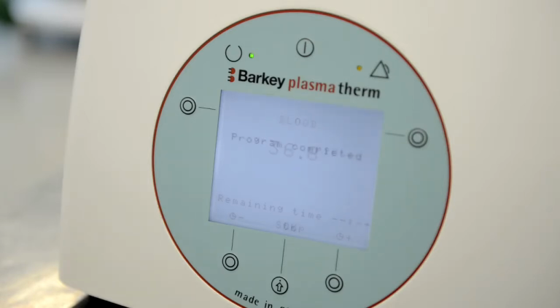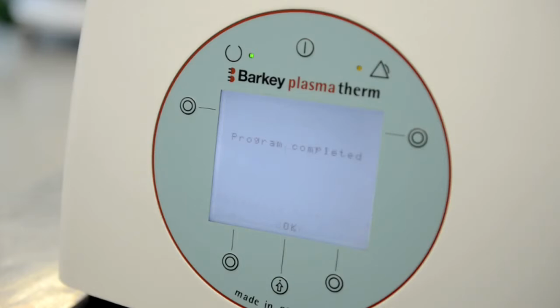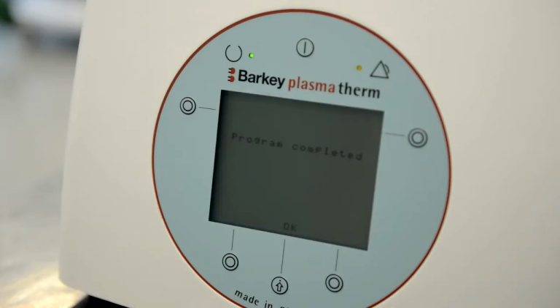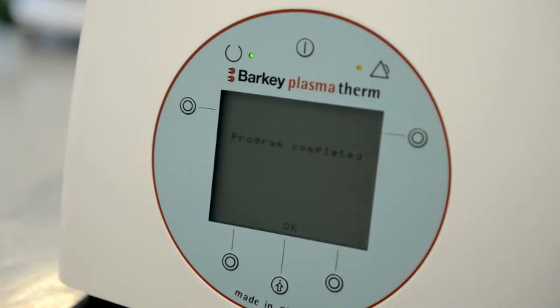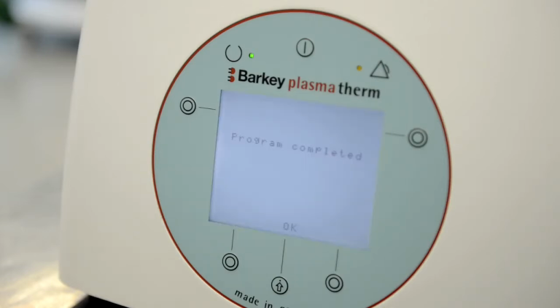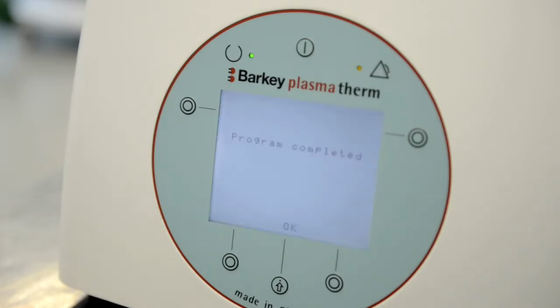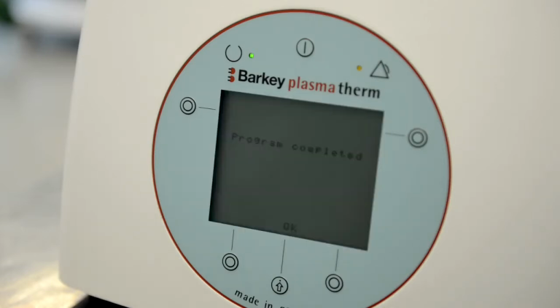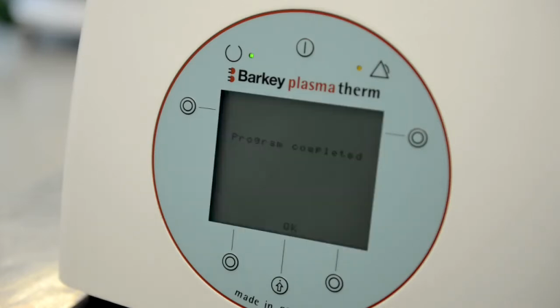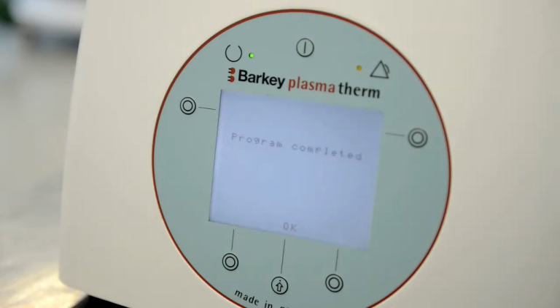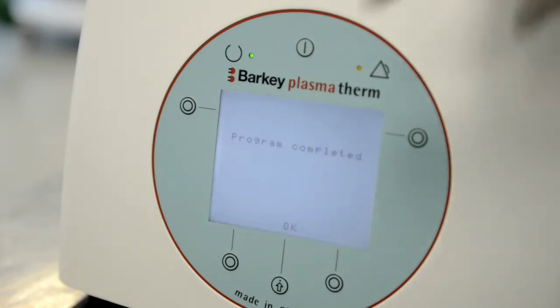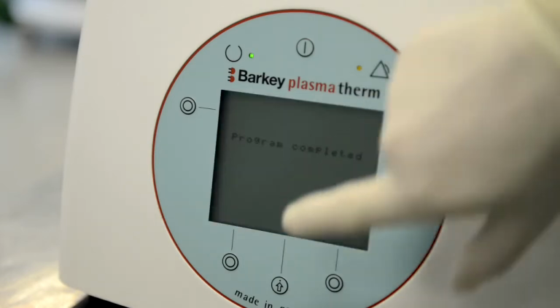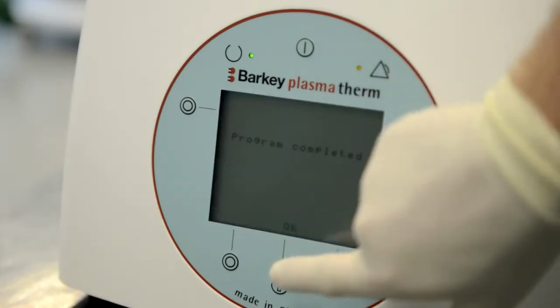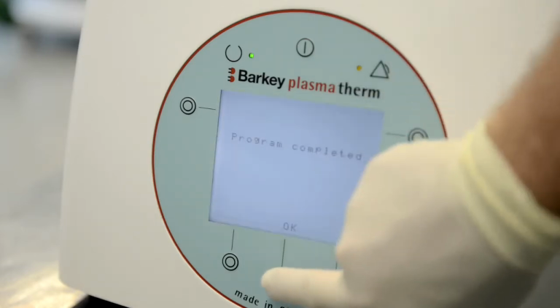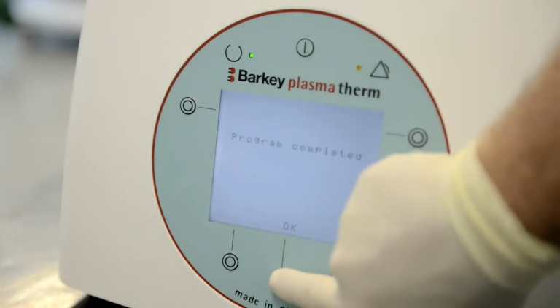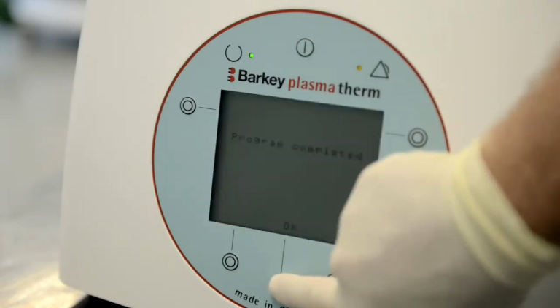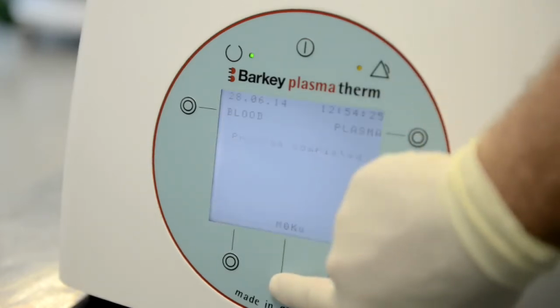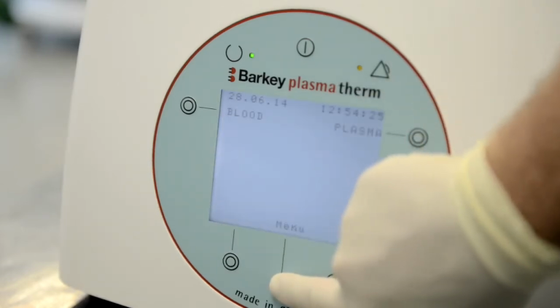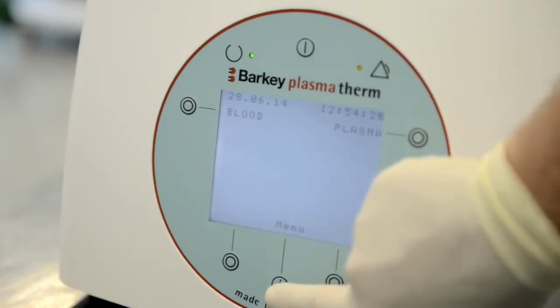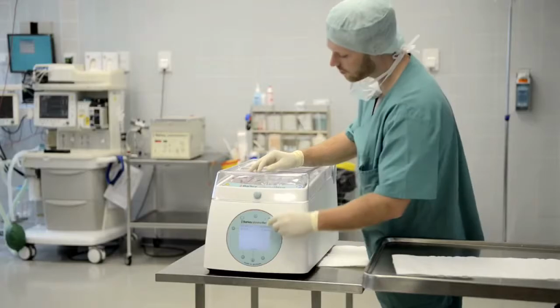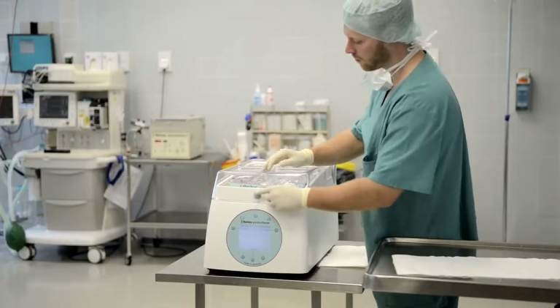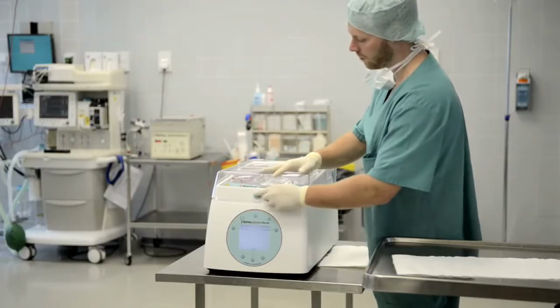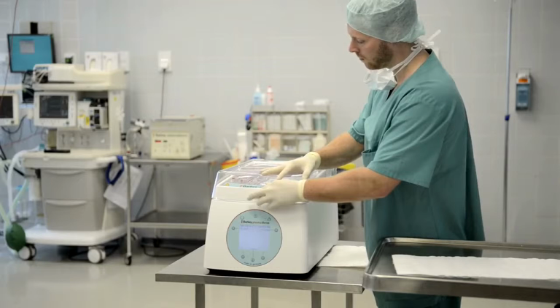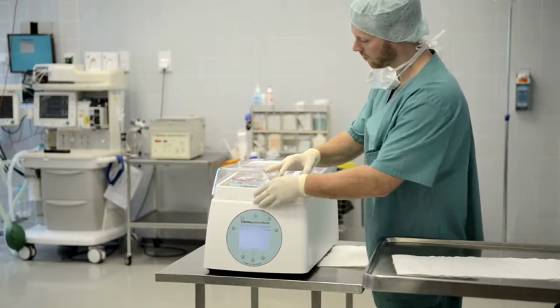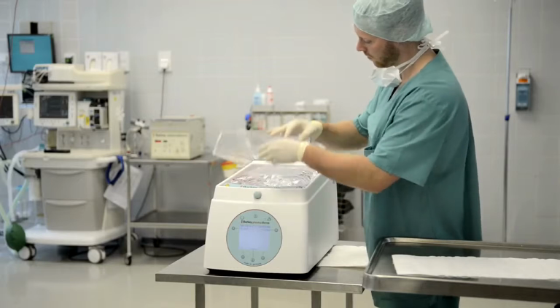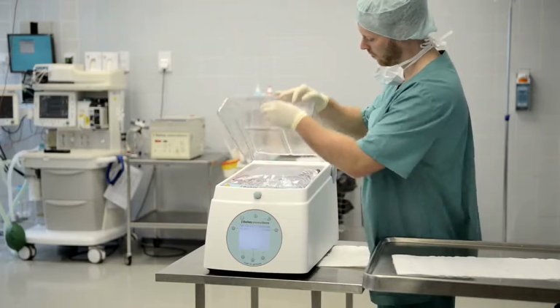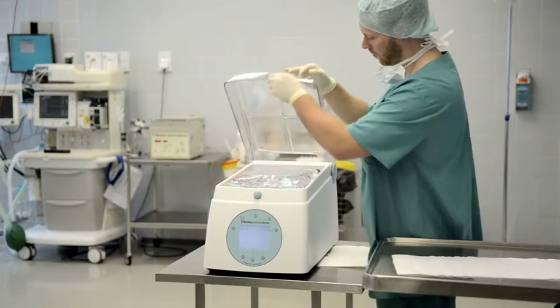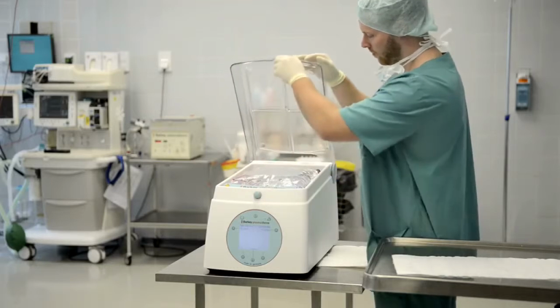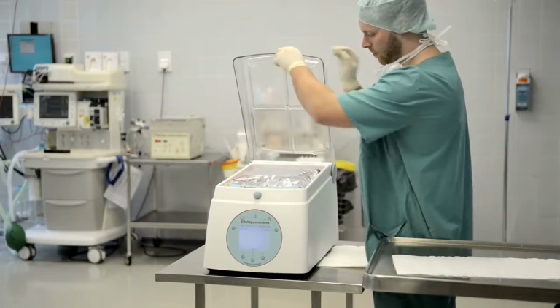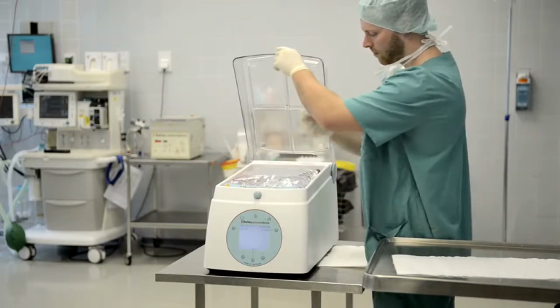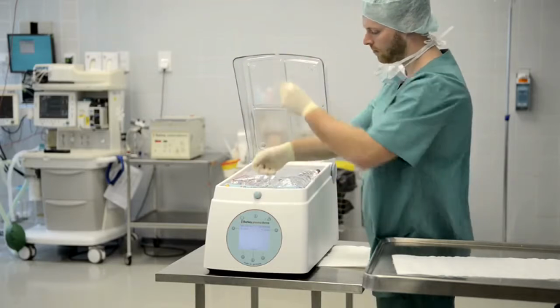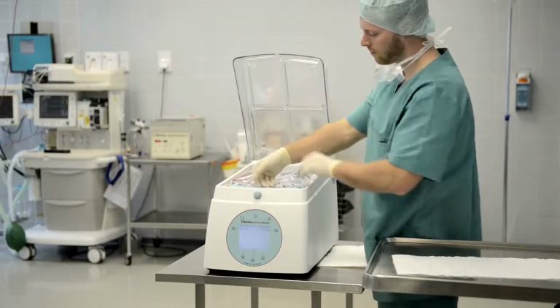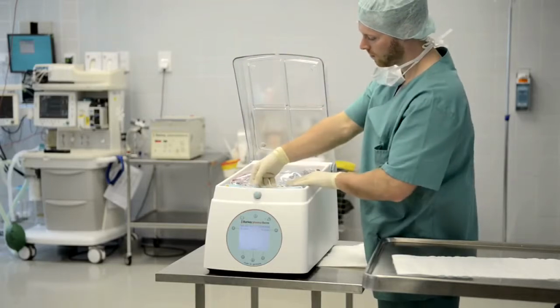Confirm the end of the cycle by pushing the OK button, and take the blood bags out of the heating chamber for immediate transfusion.